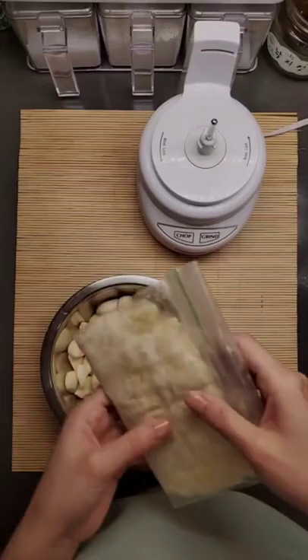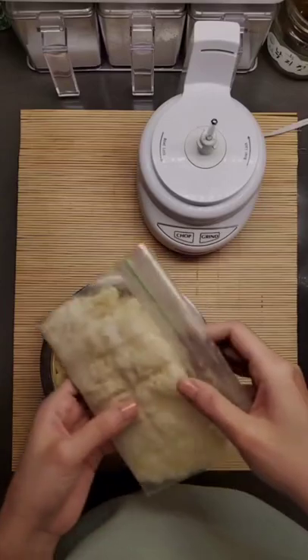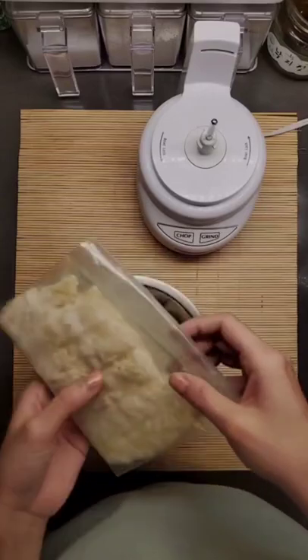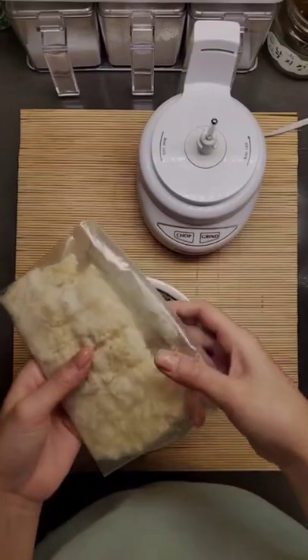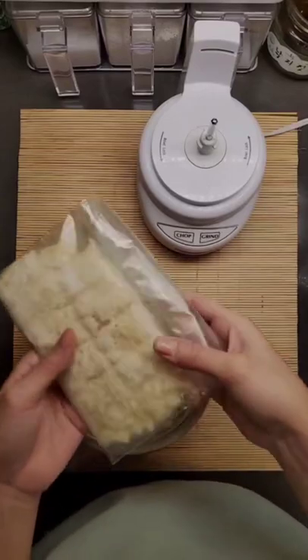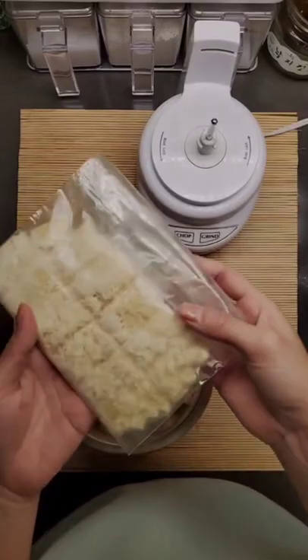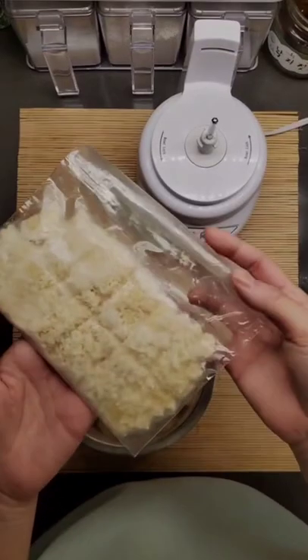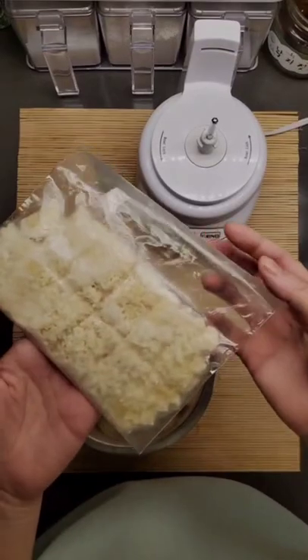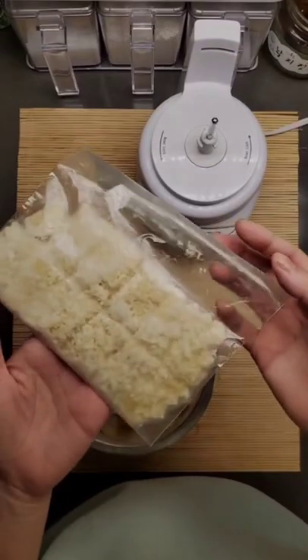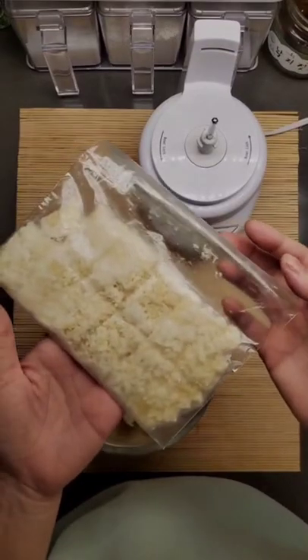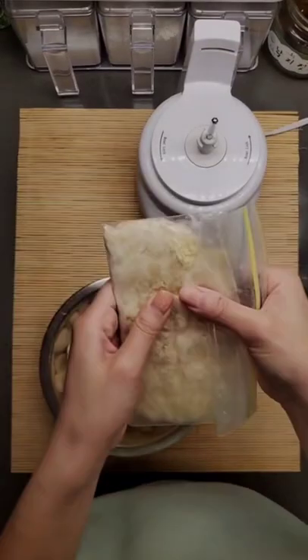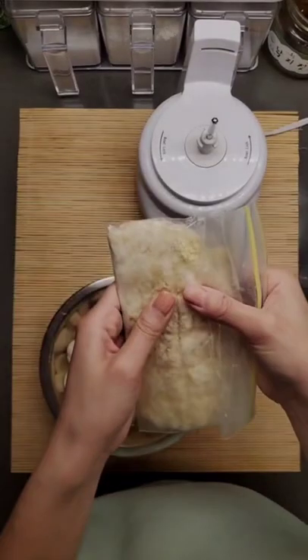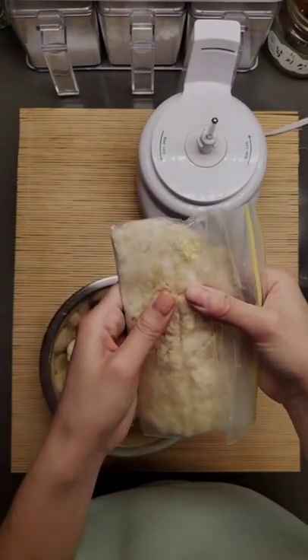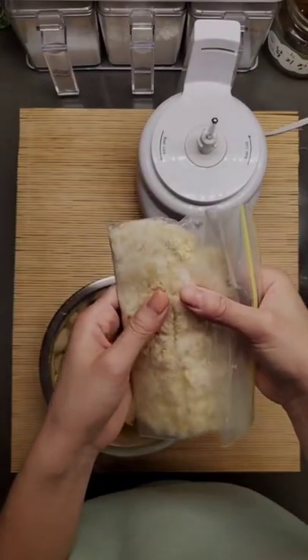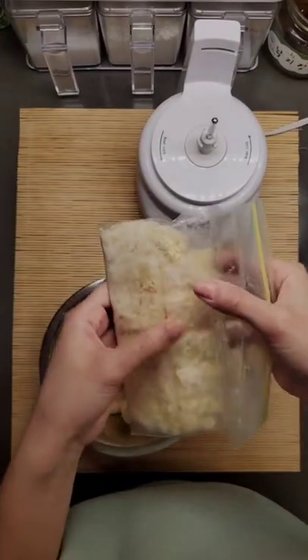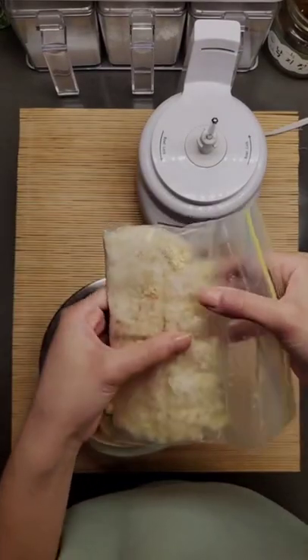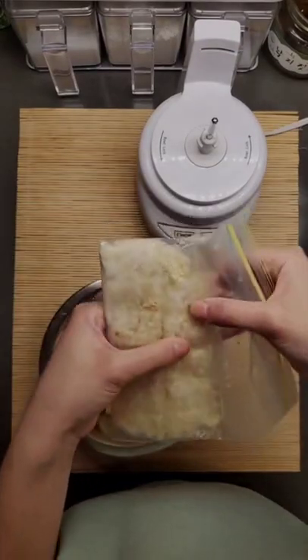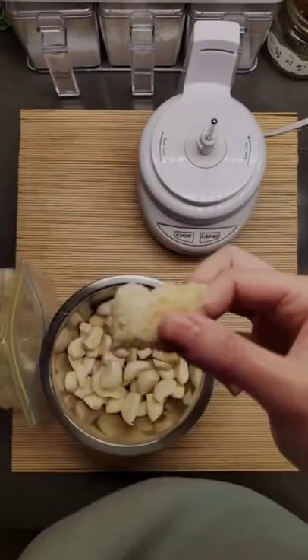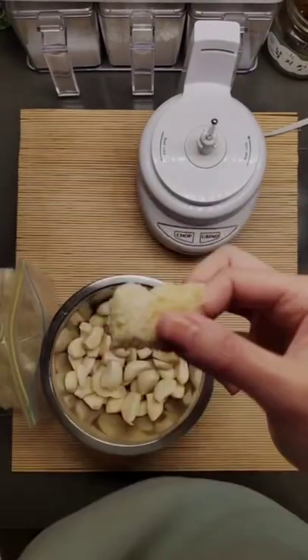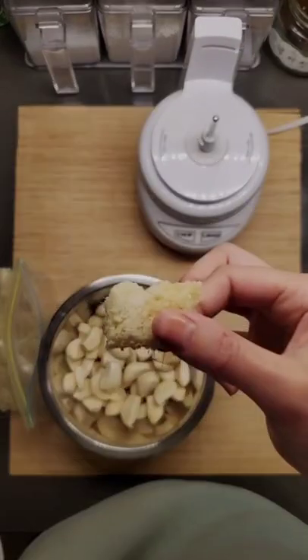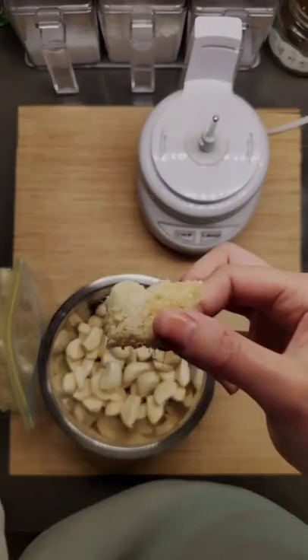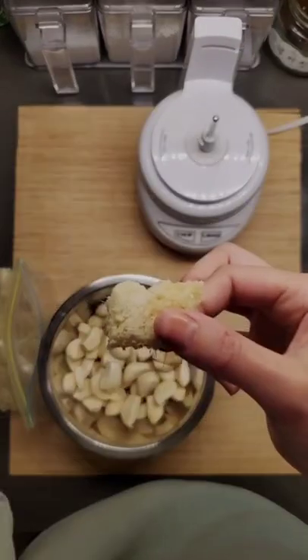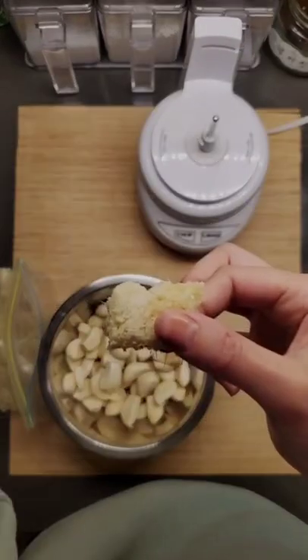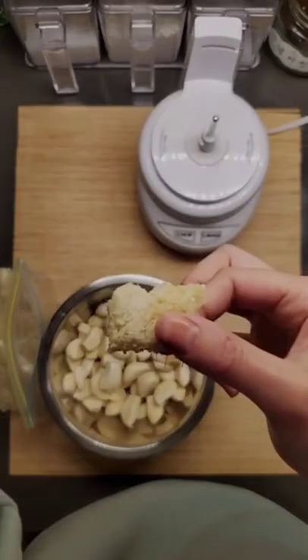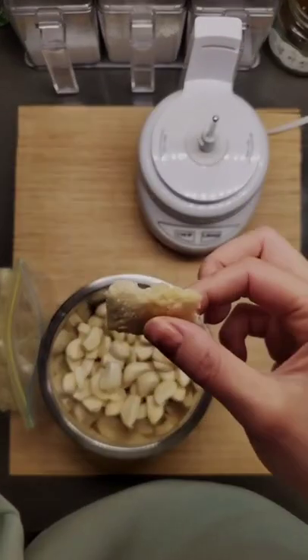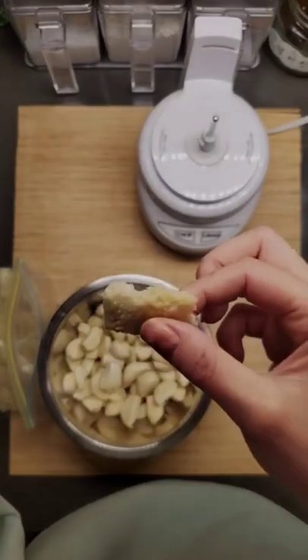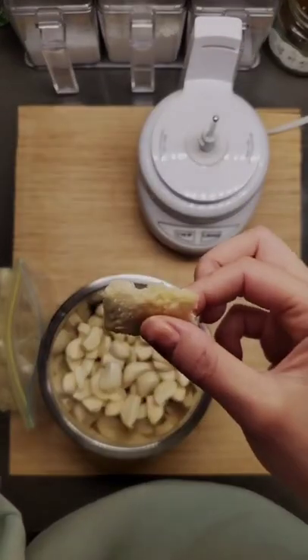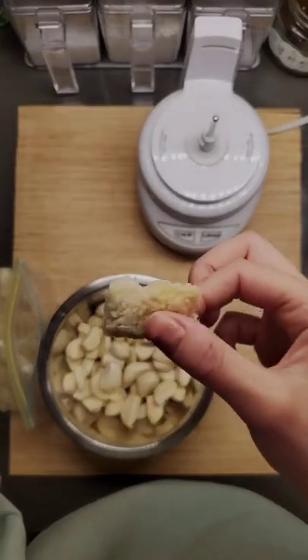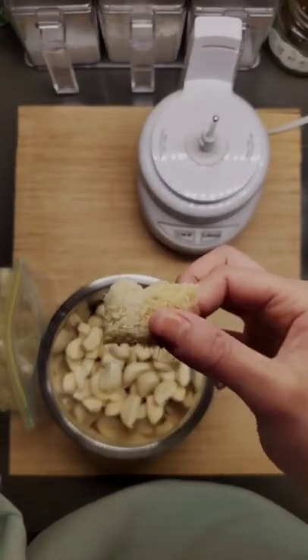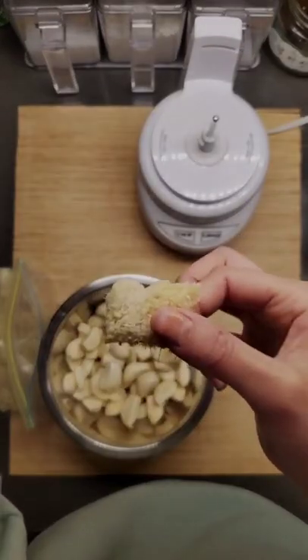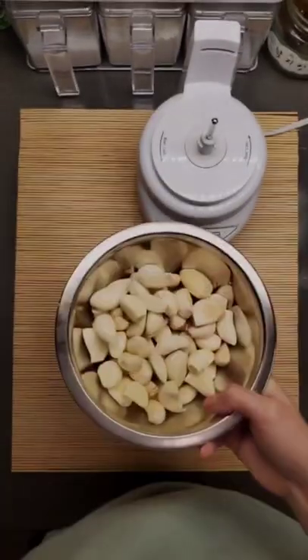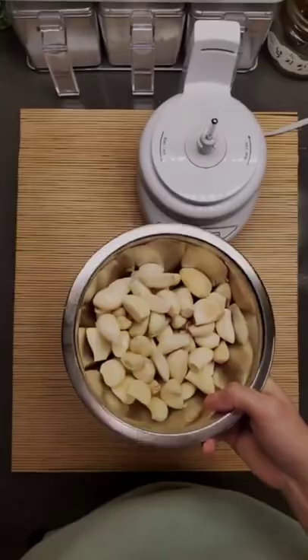Hey, let me show you how I like to store my garlic and ginger so I save time when I cook.